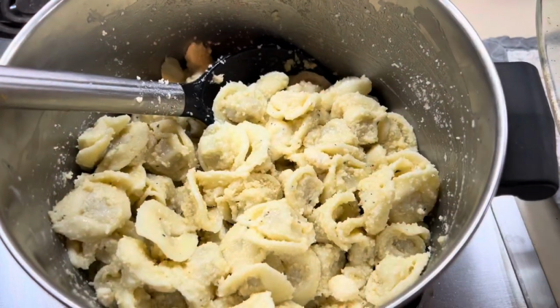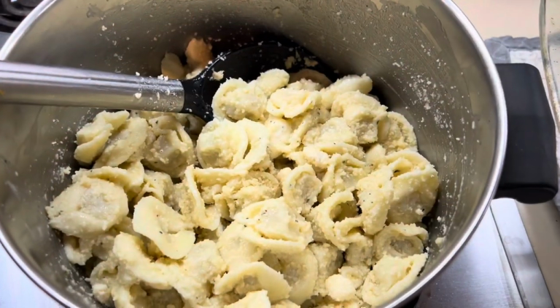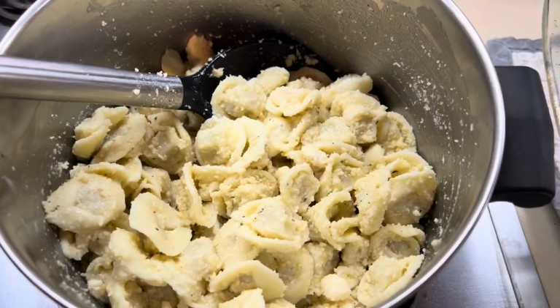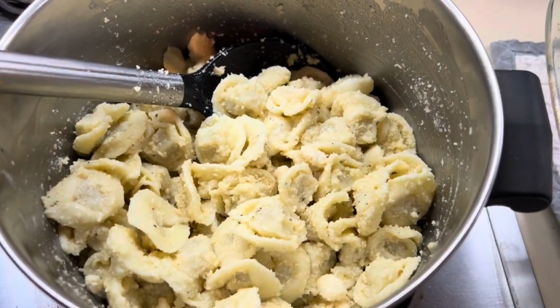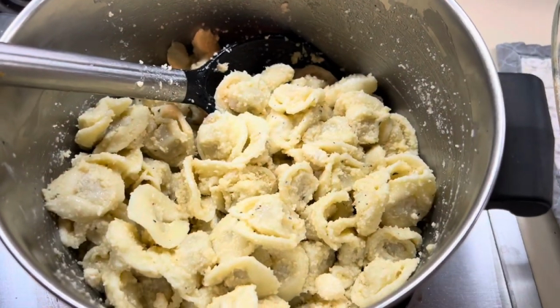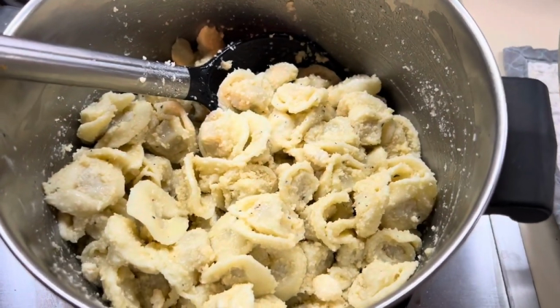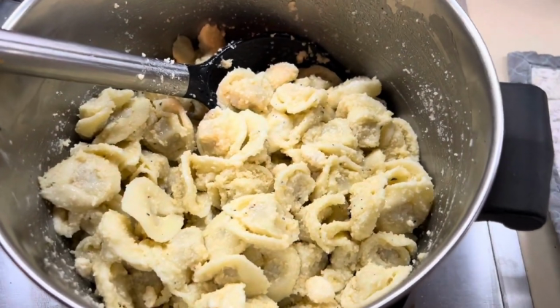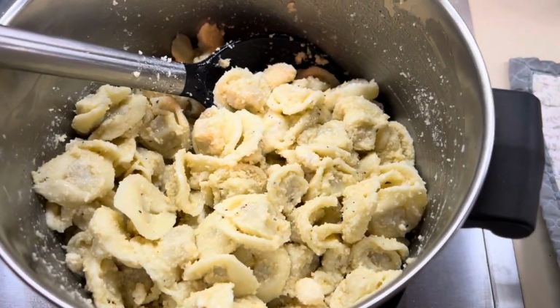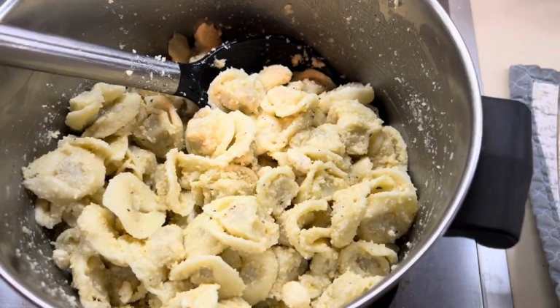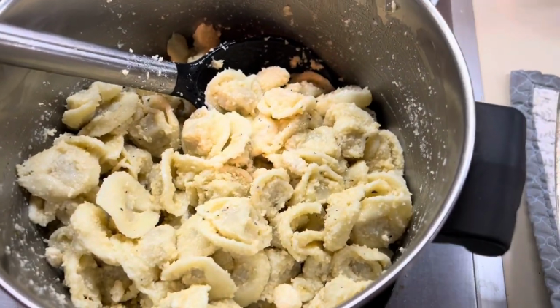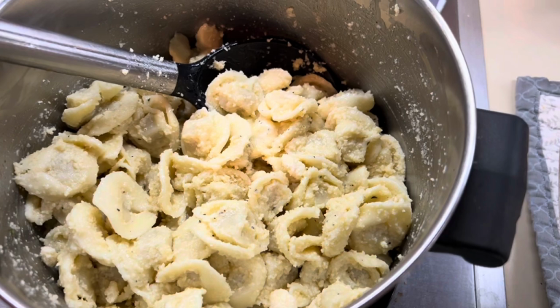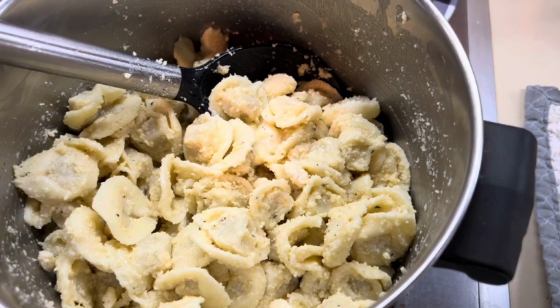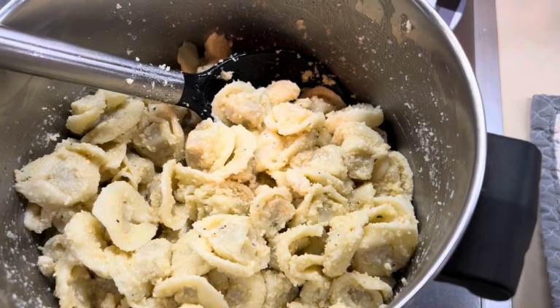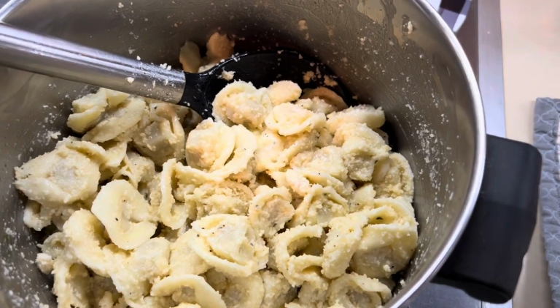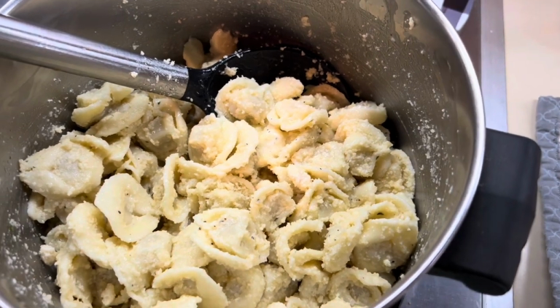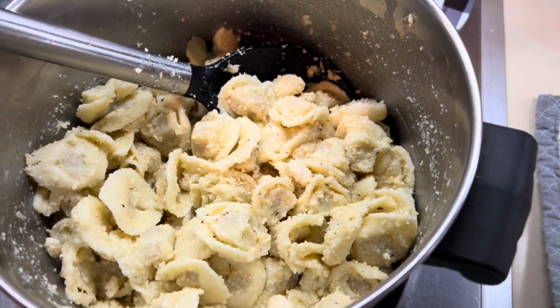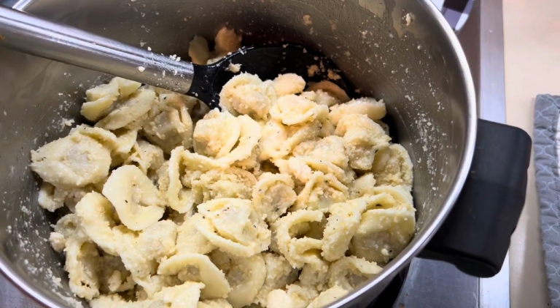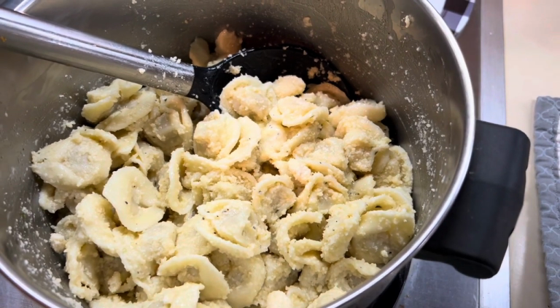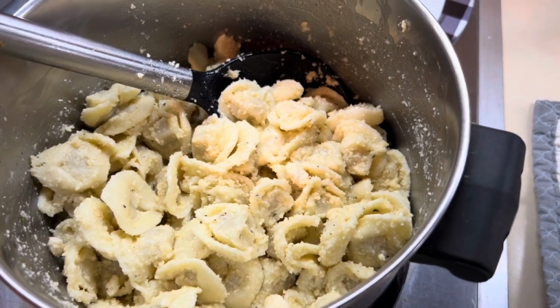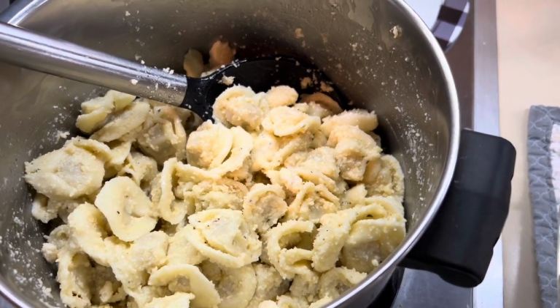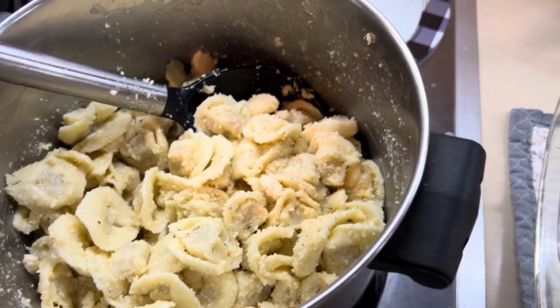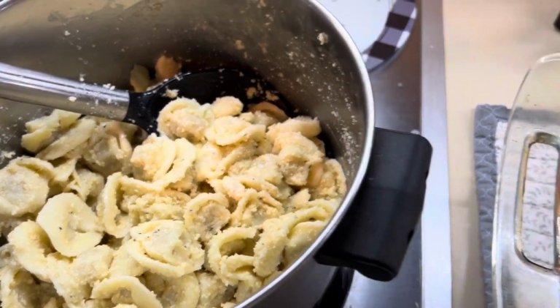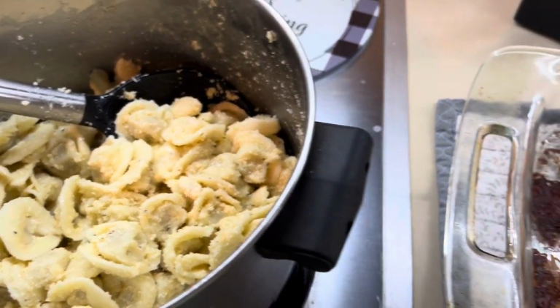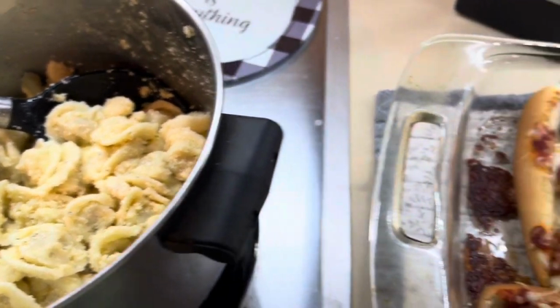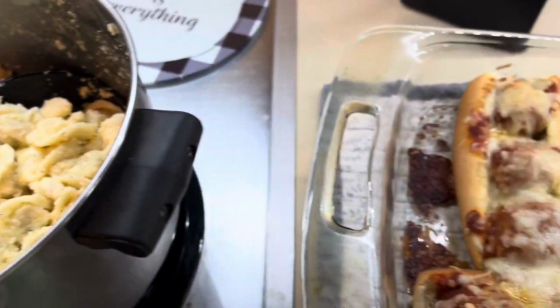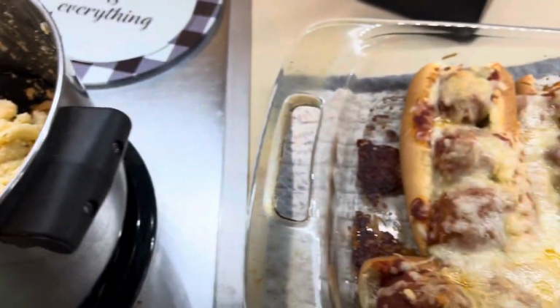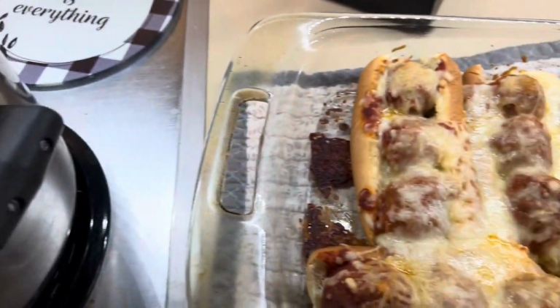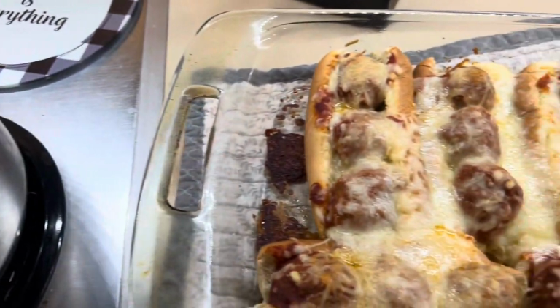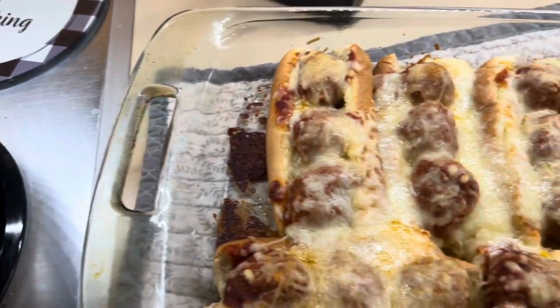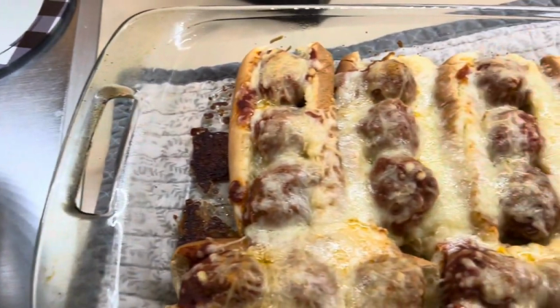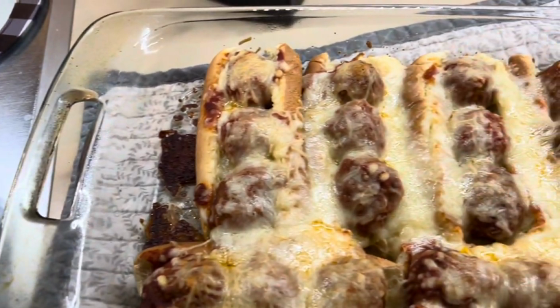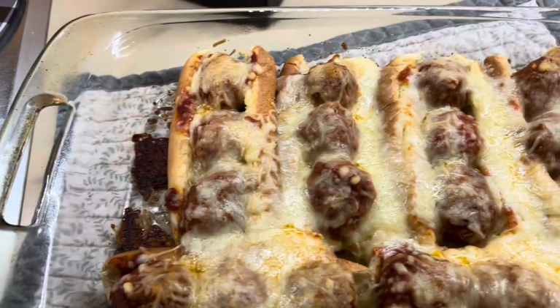We served it with some Parmesan tortellini, and here are the meatball subs. They were so good, easy to put together, and delicious.